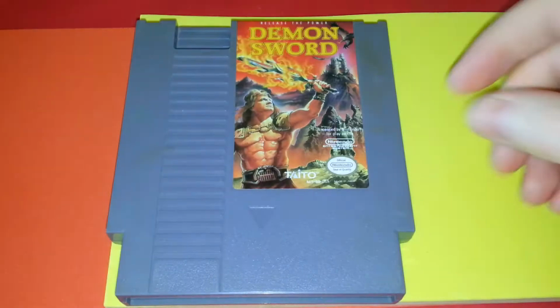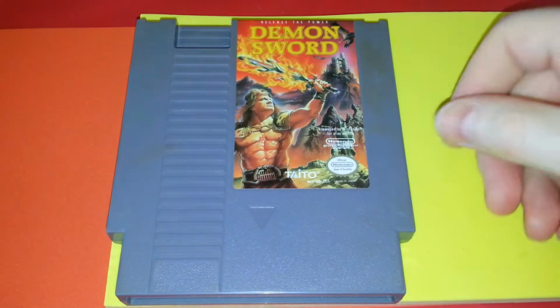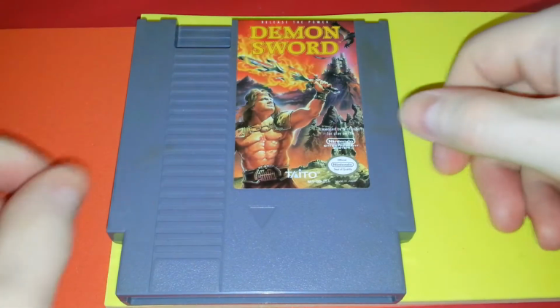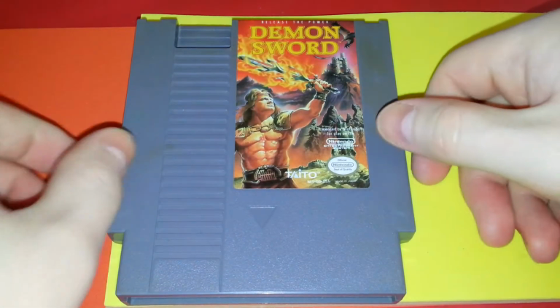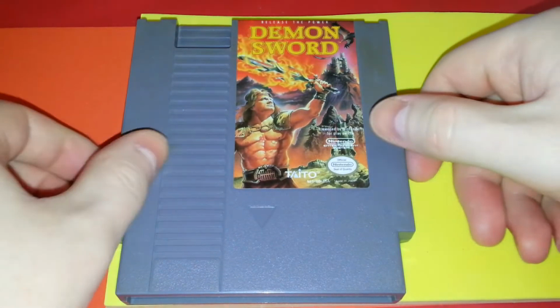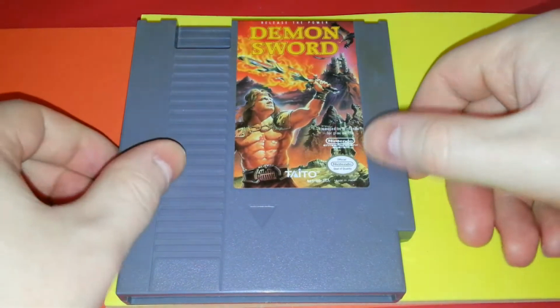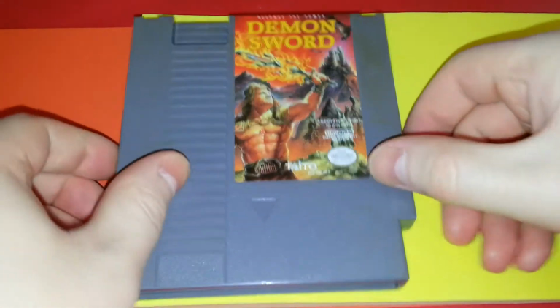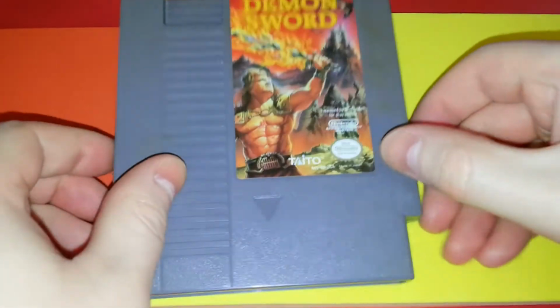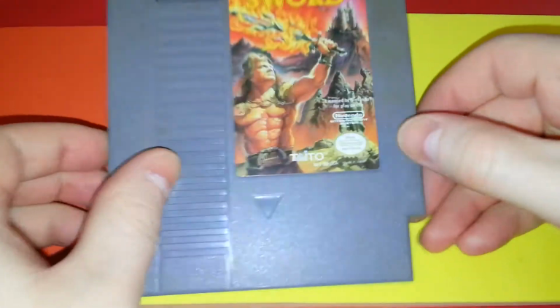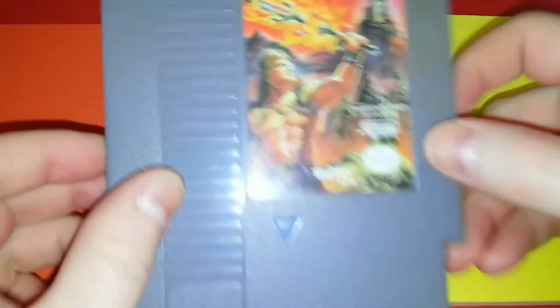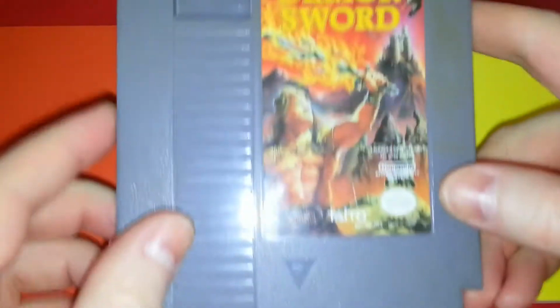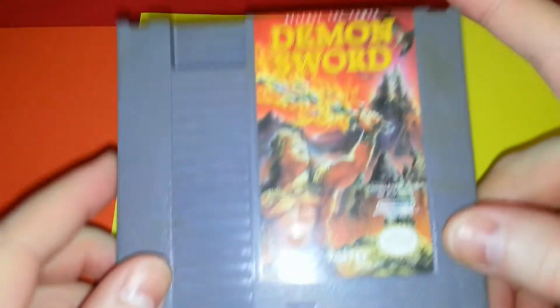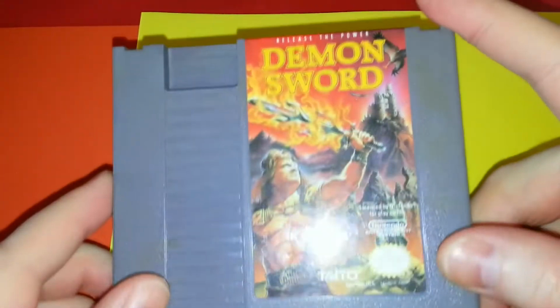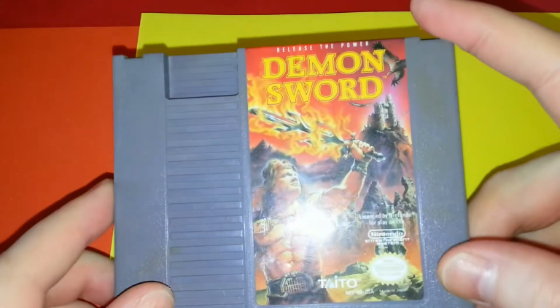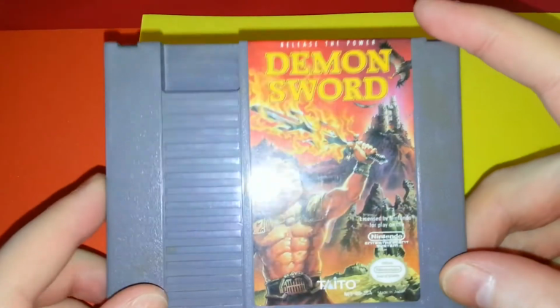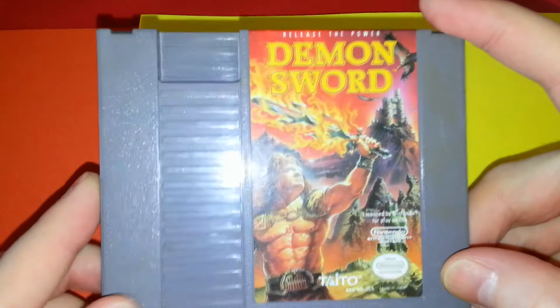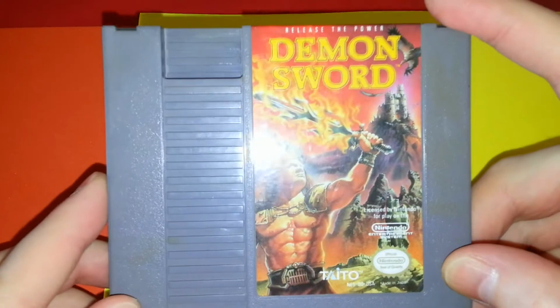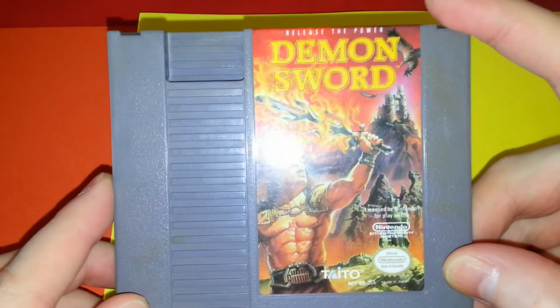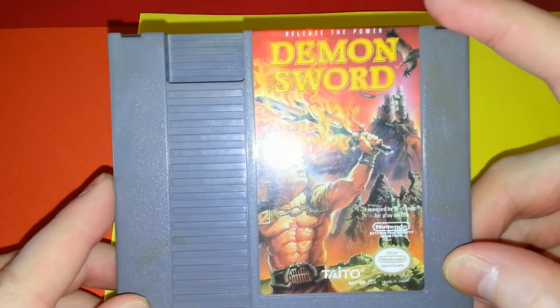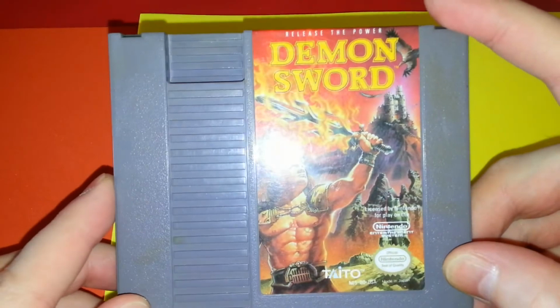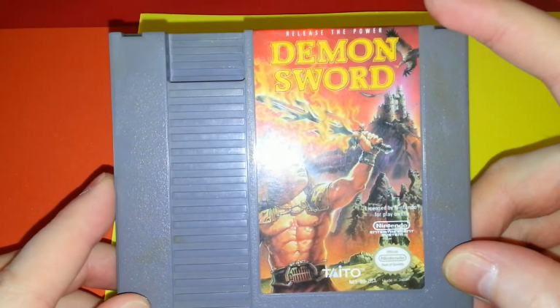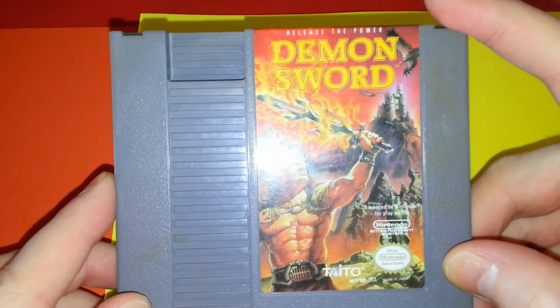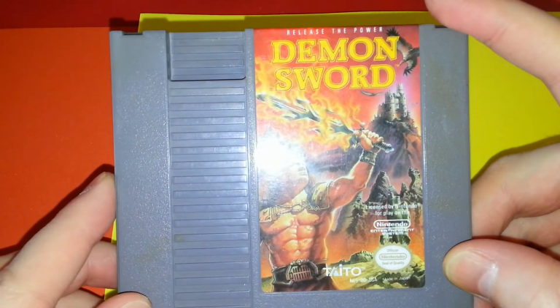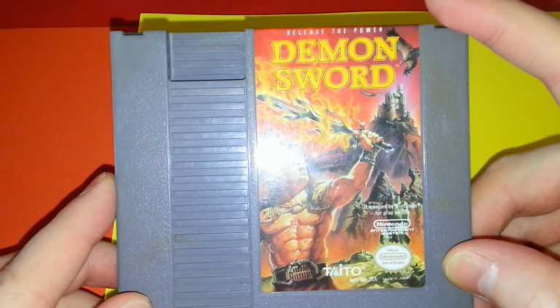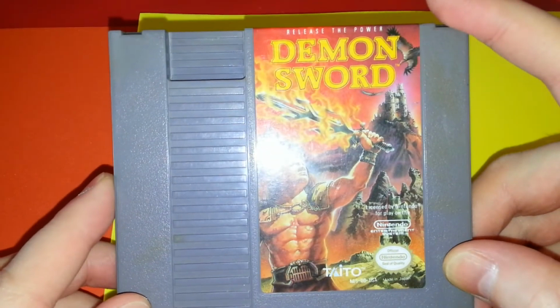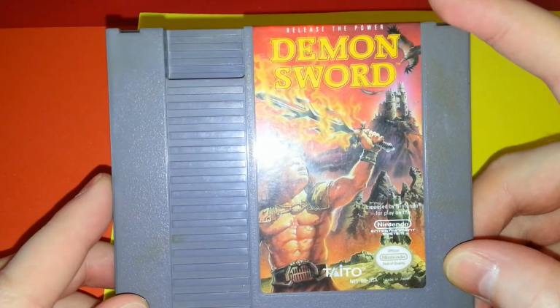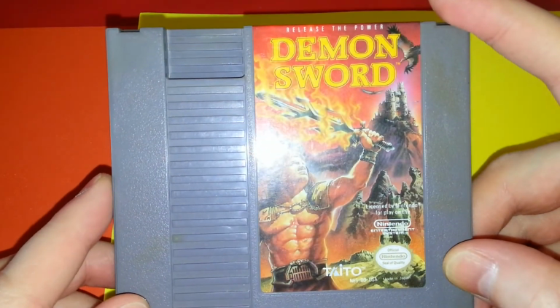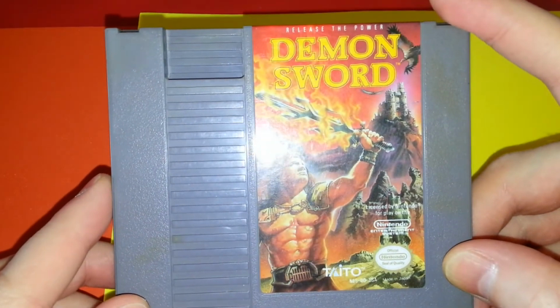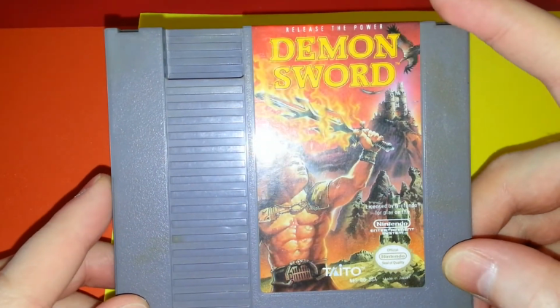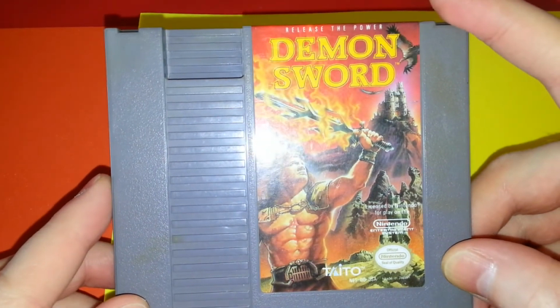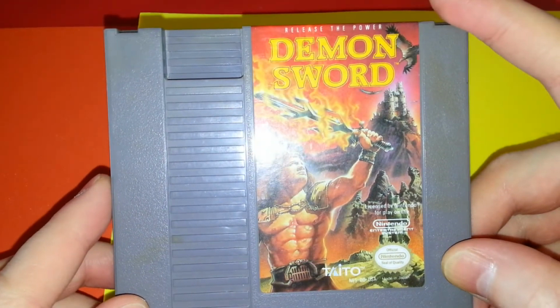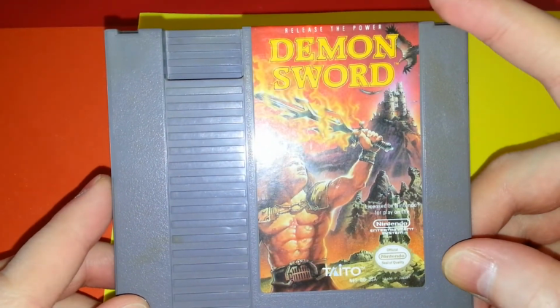Greetings everybody, welcome to SpiderMcAmcourt's channel. This time we're going to work on Demon Sword.